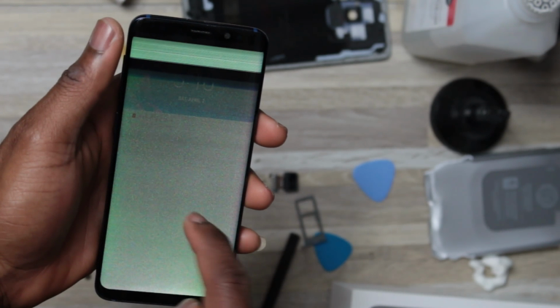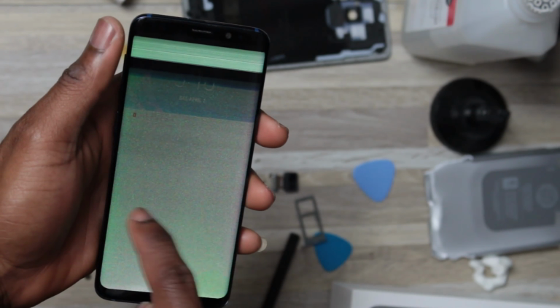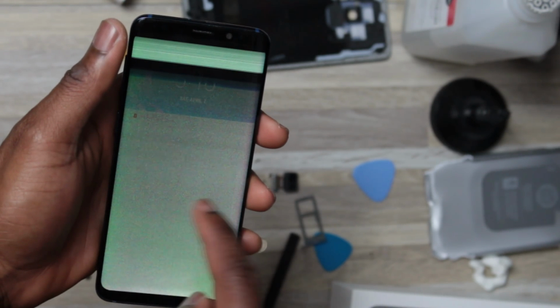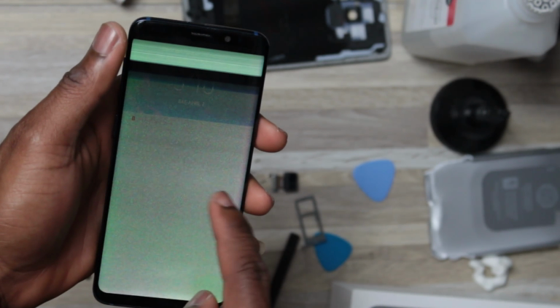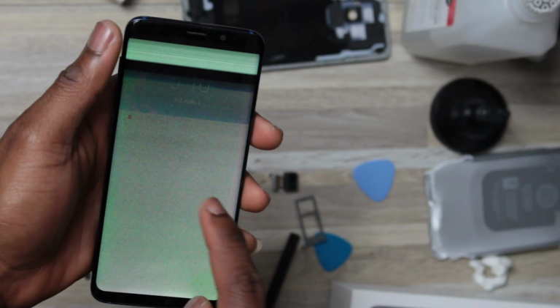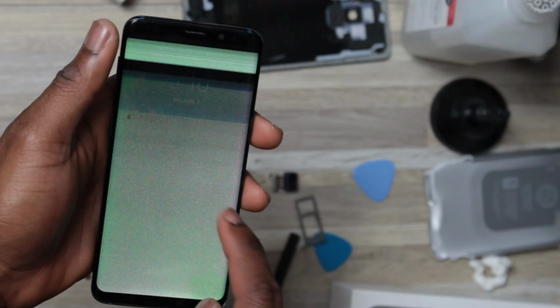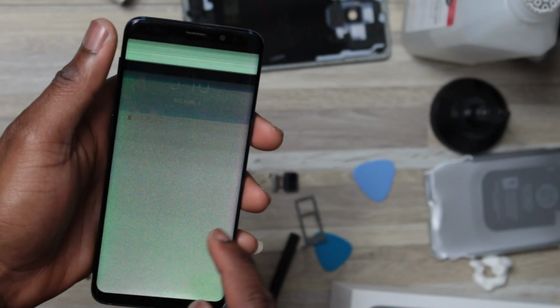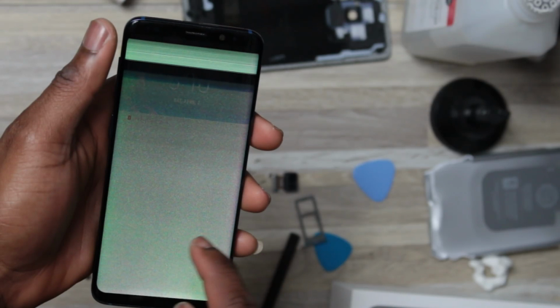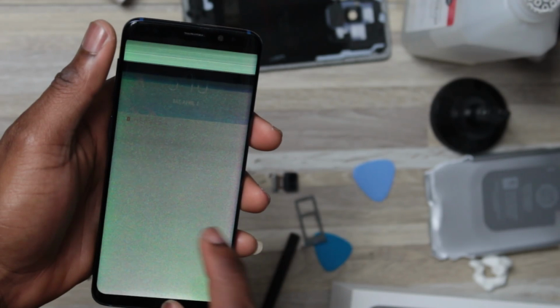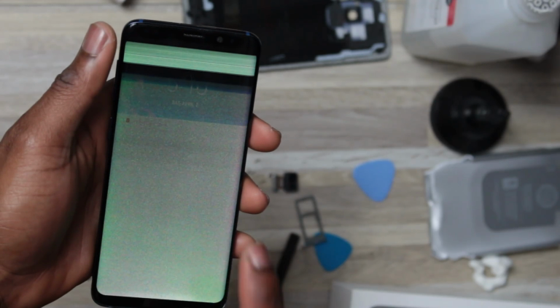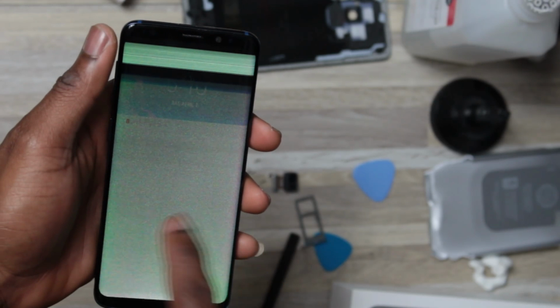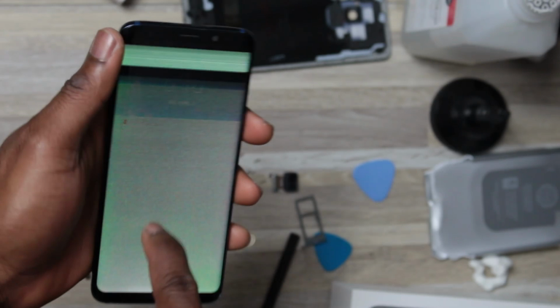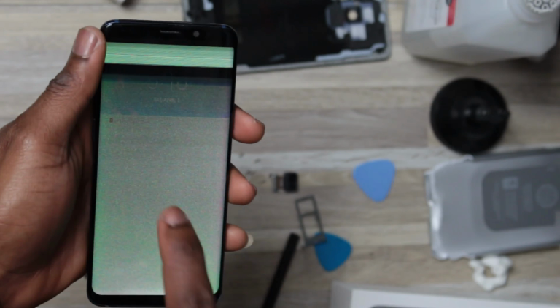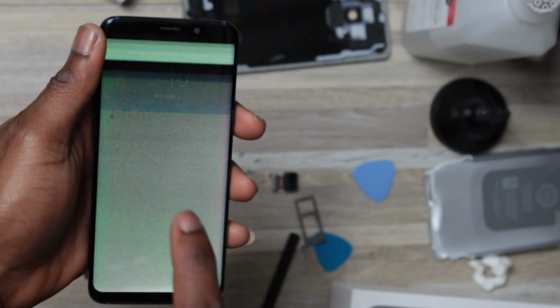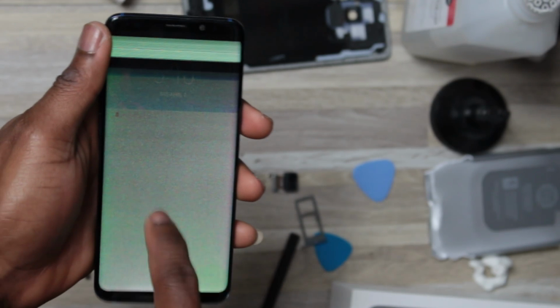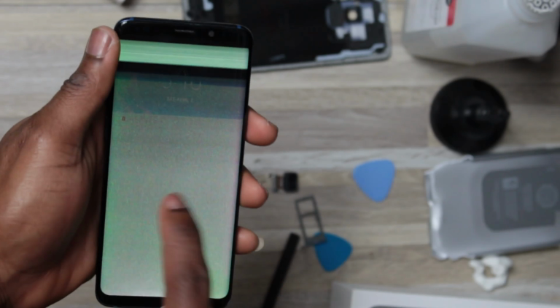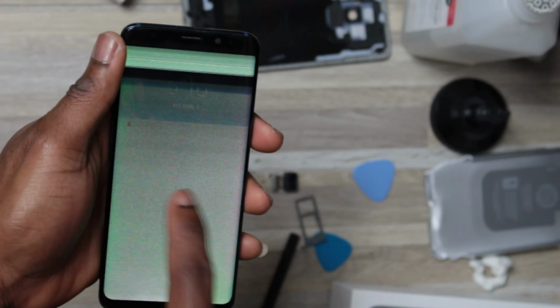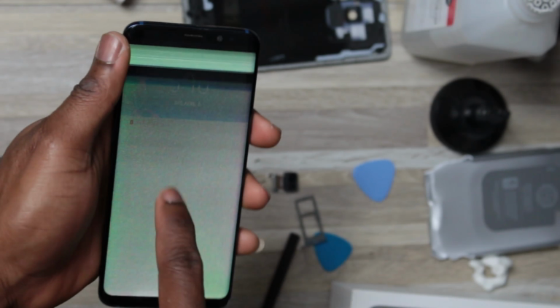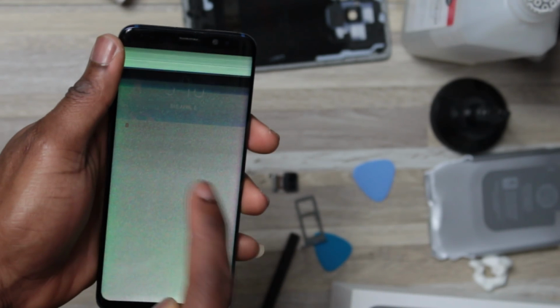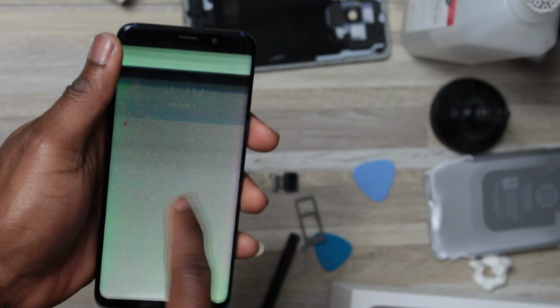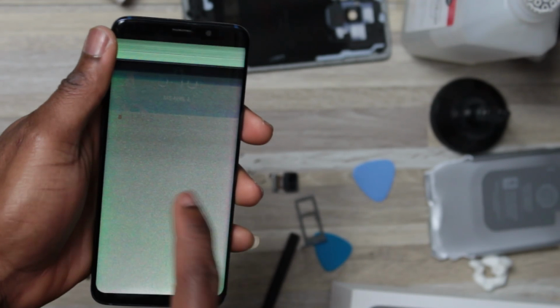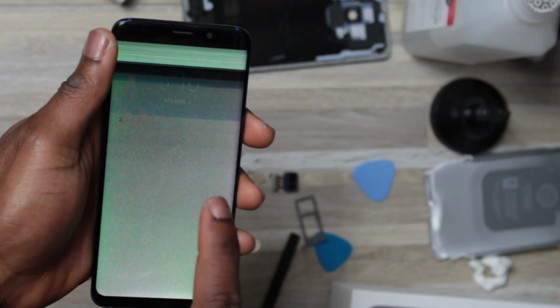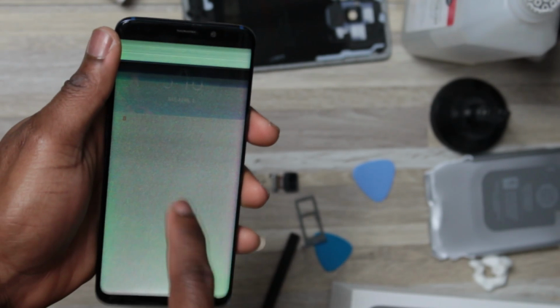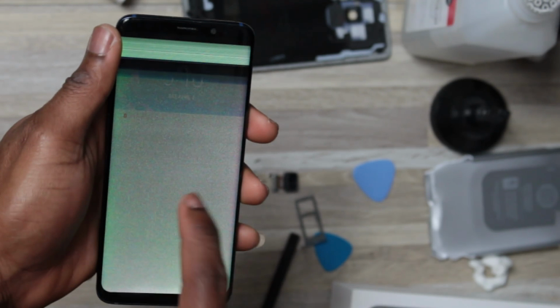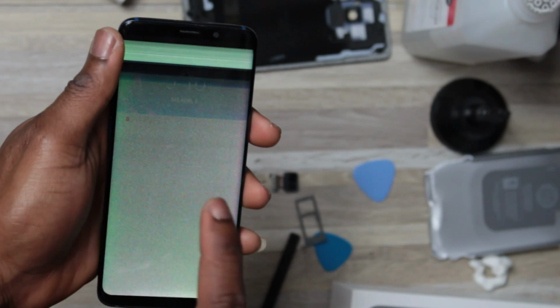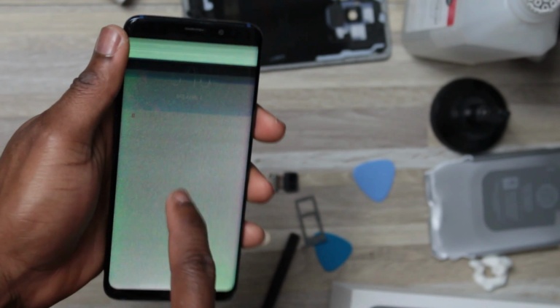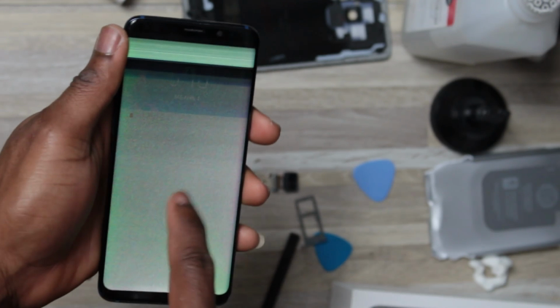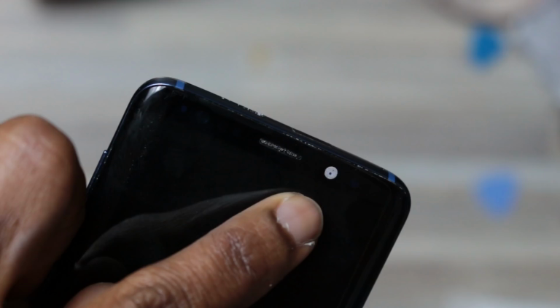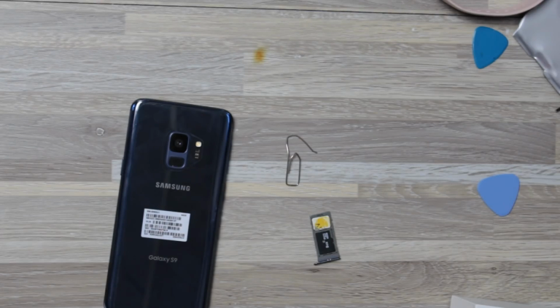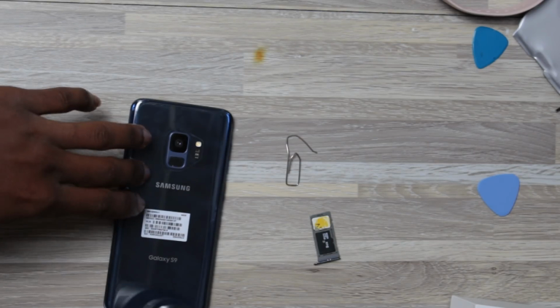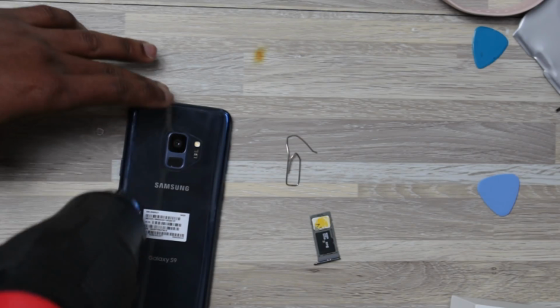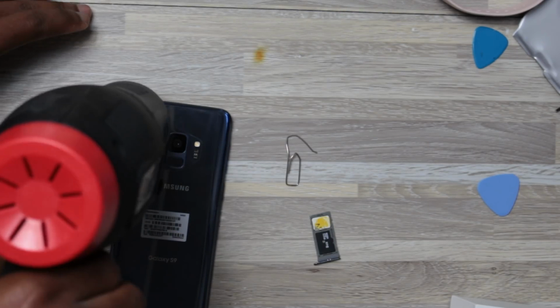The phone was still showing signs of life with the blue light near the front-facing camera, but the LCD was doing a lot of weird things. Once I got home, I decided to look inside the smartphone.